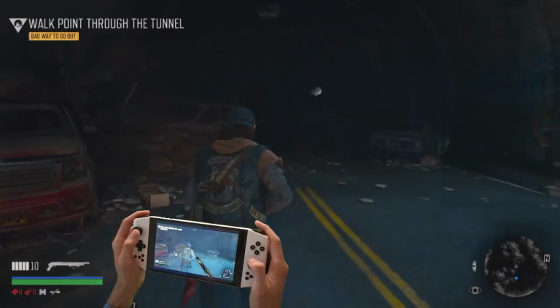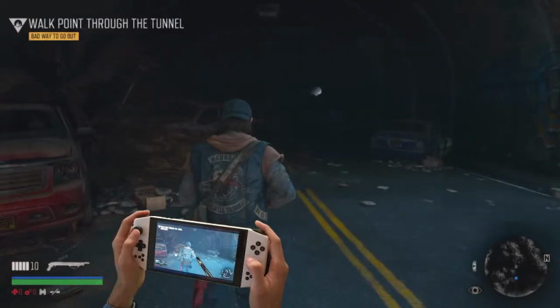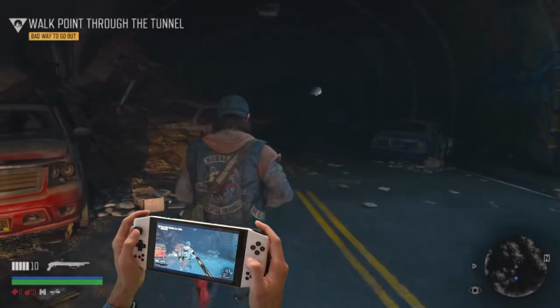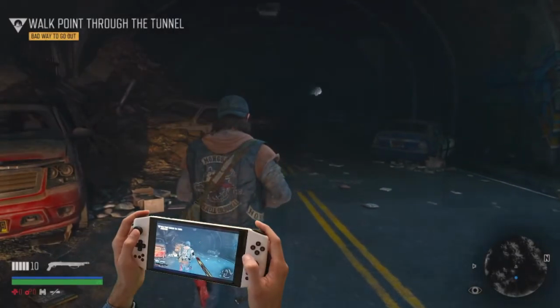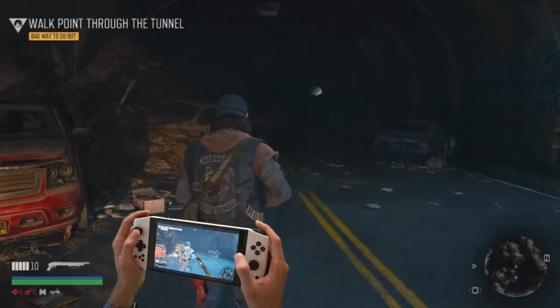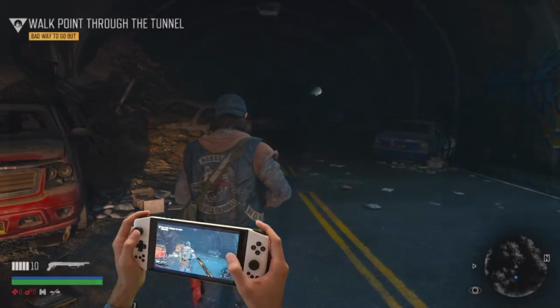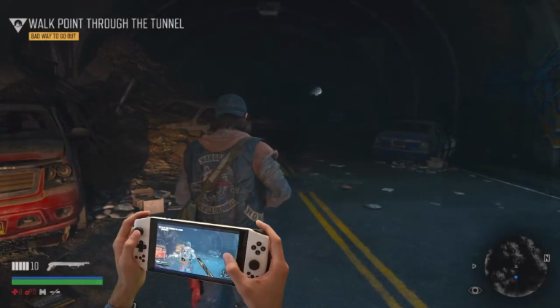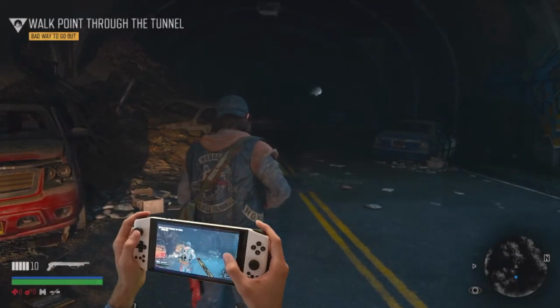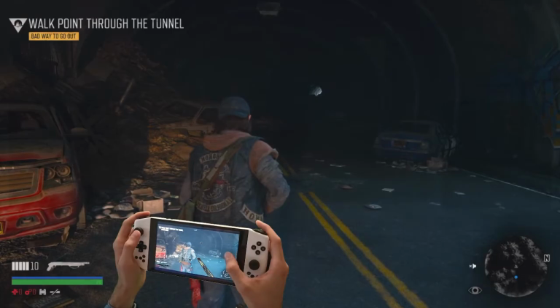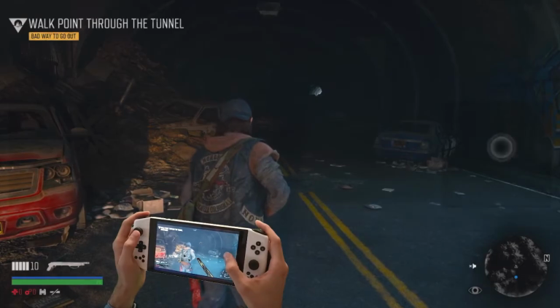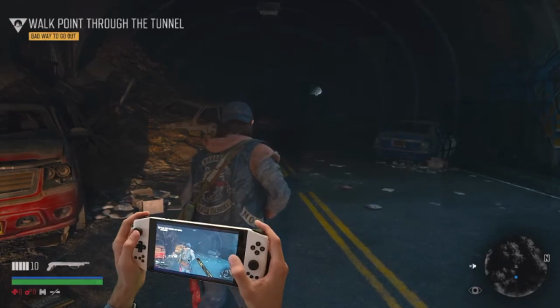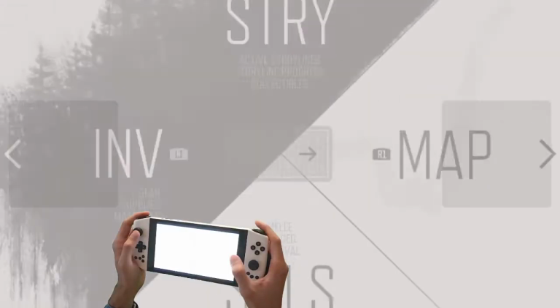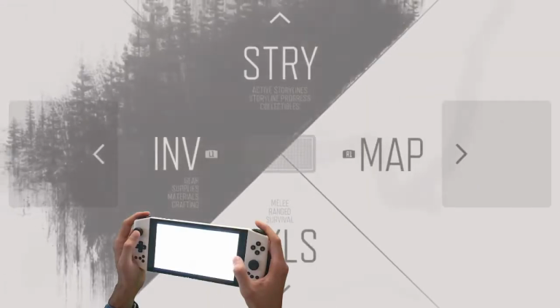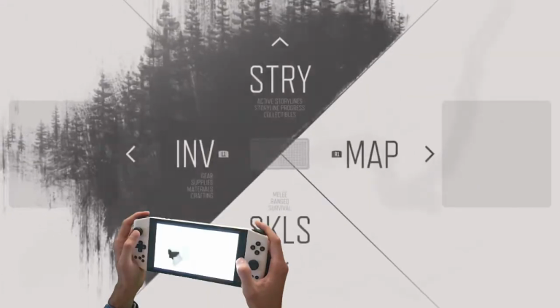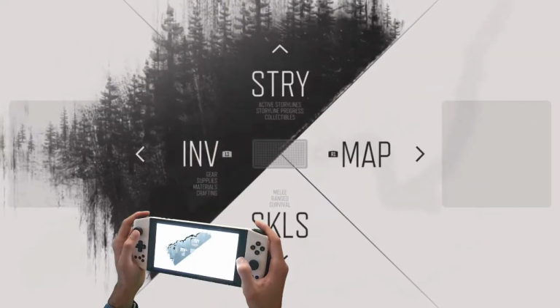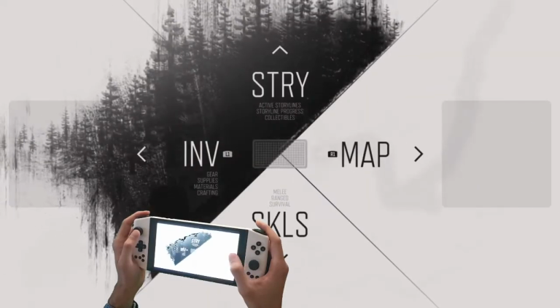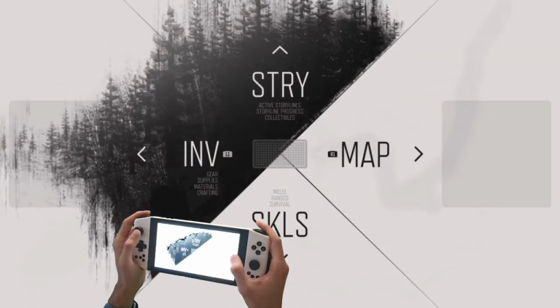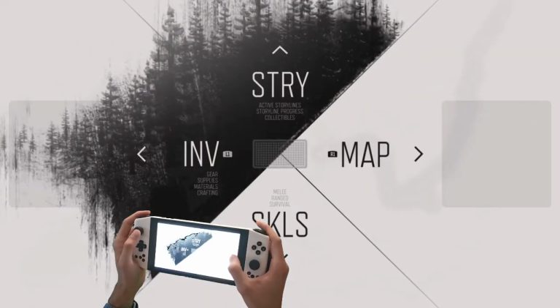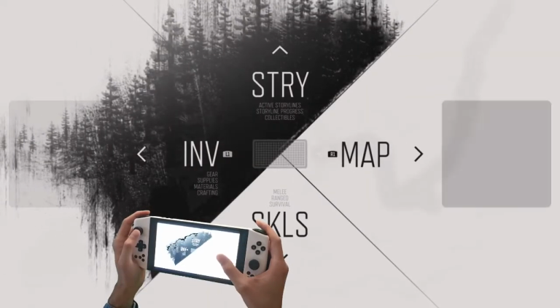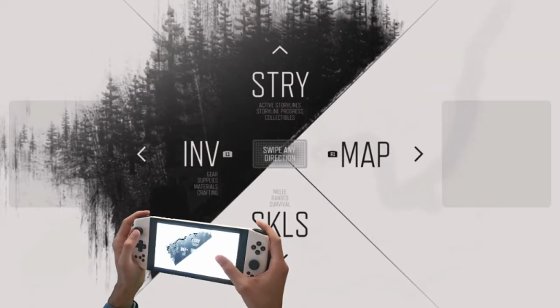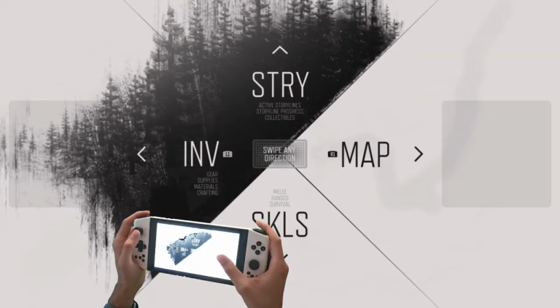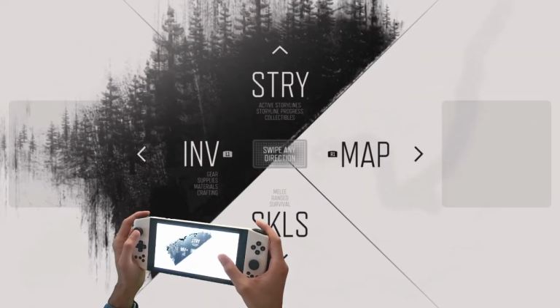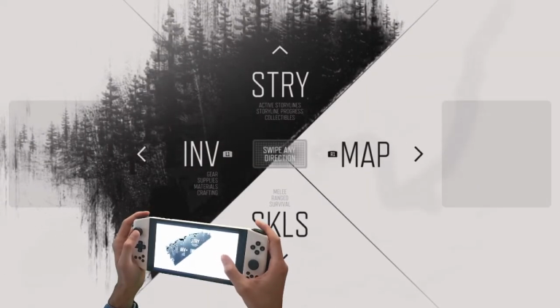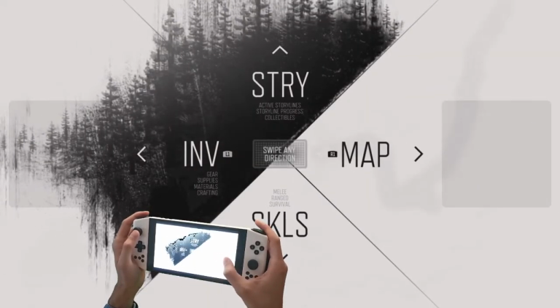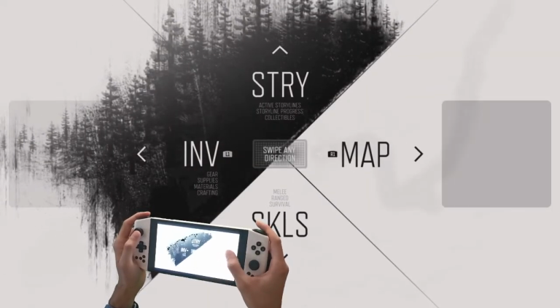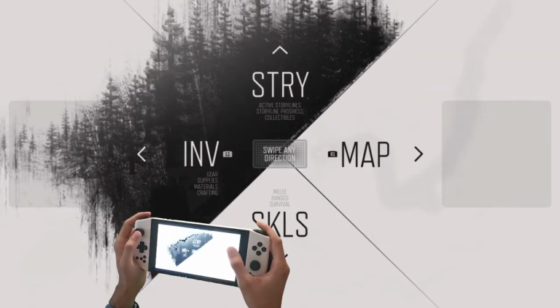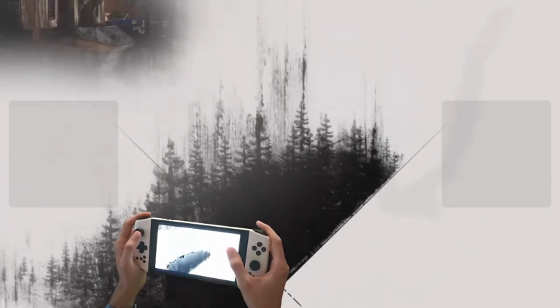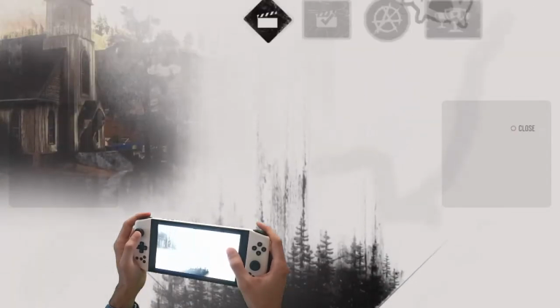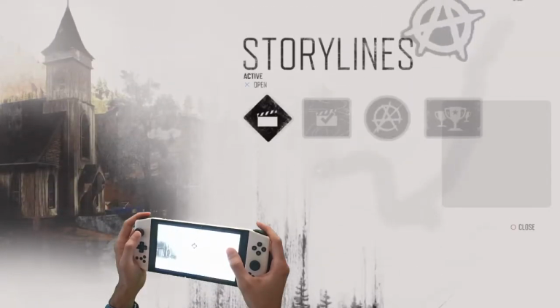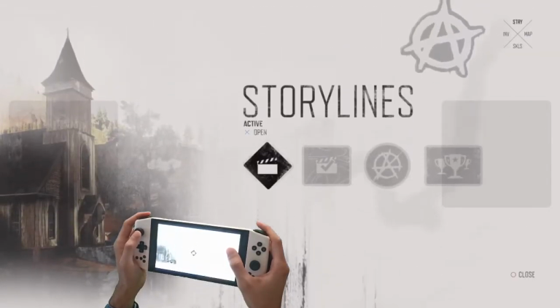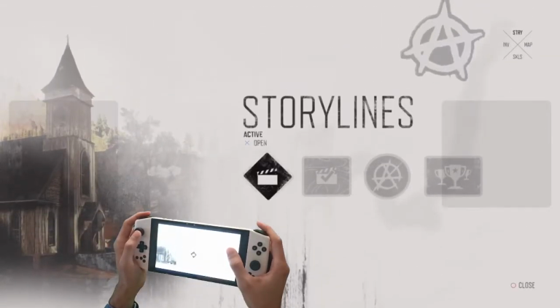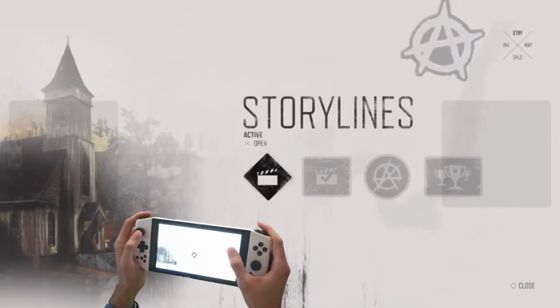In the game Days Gone, the virtual touchpad can be used to open the menu and navigate it.